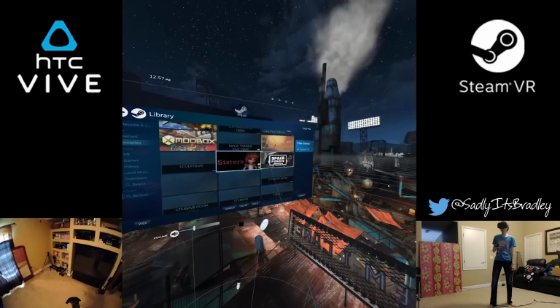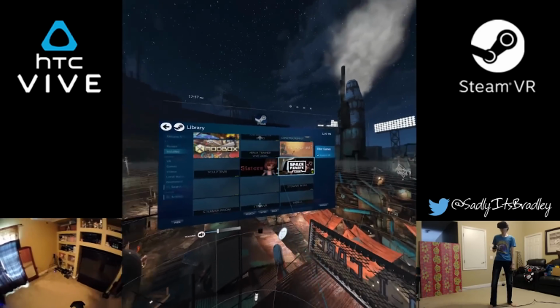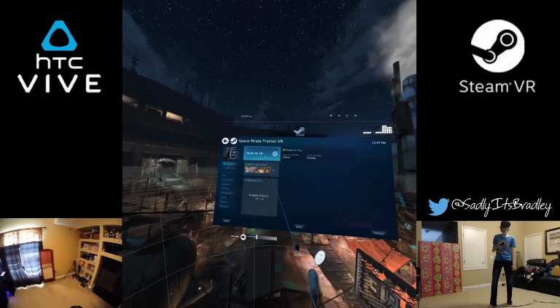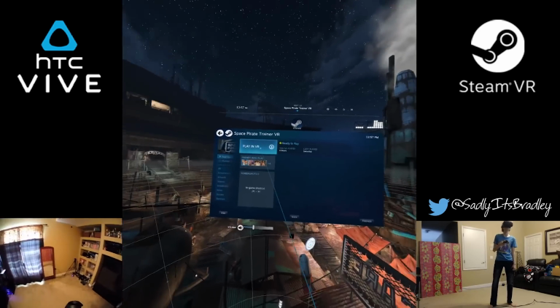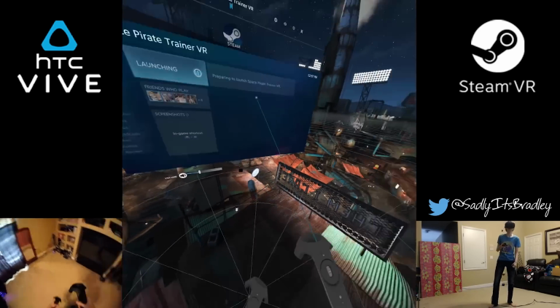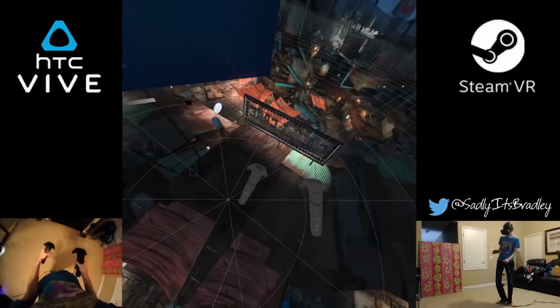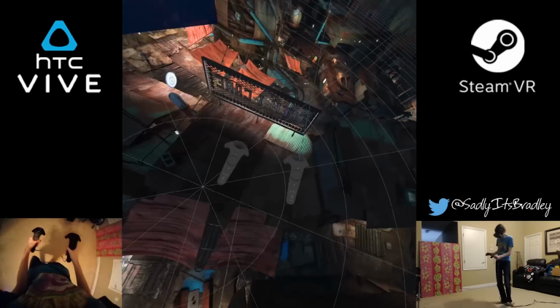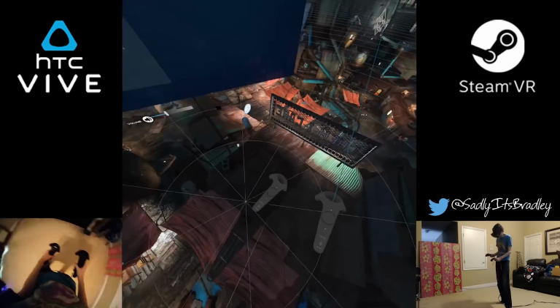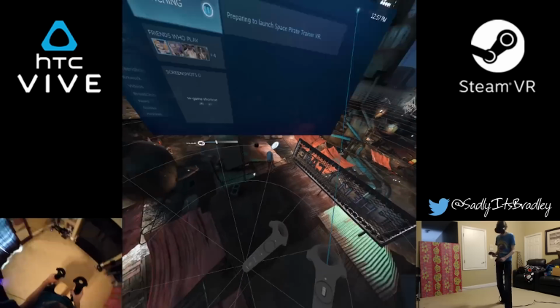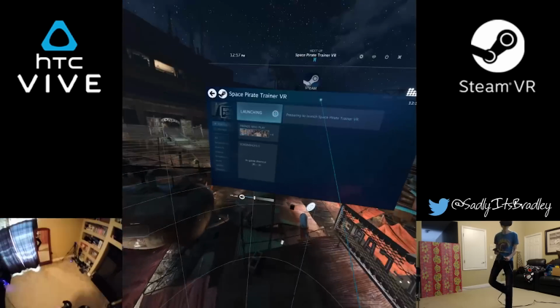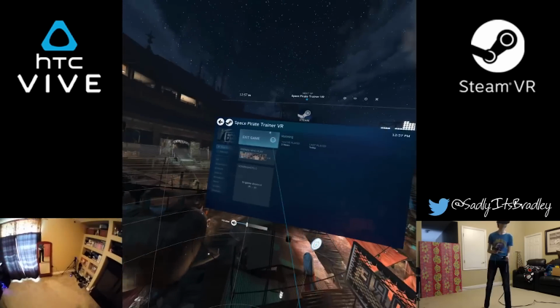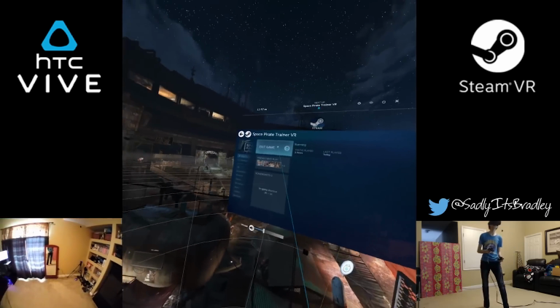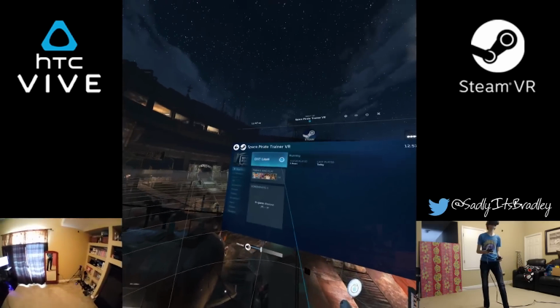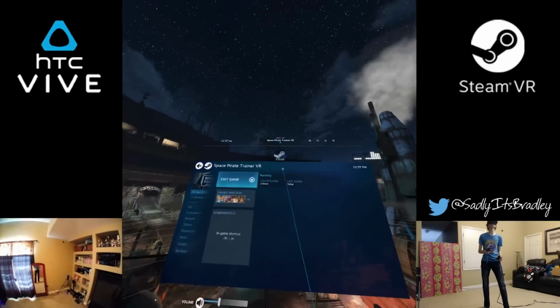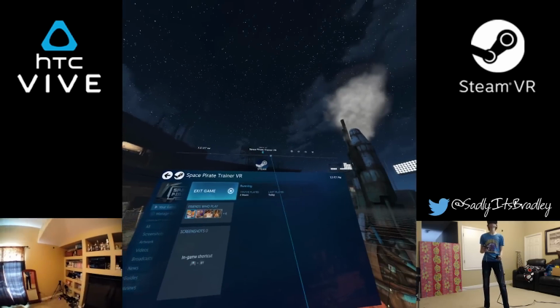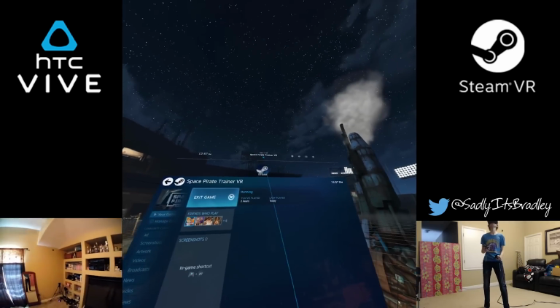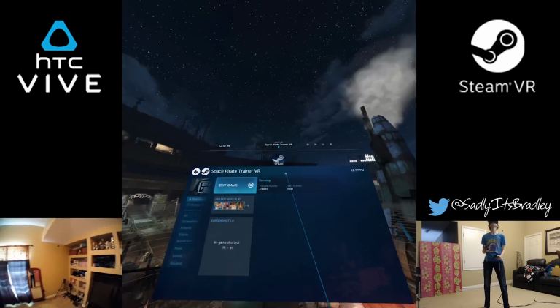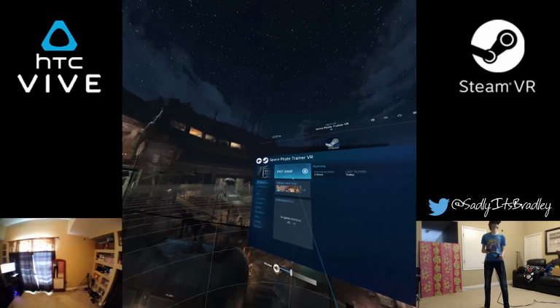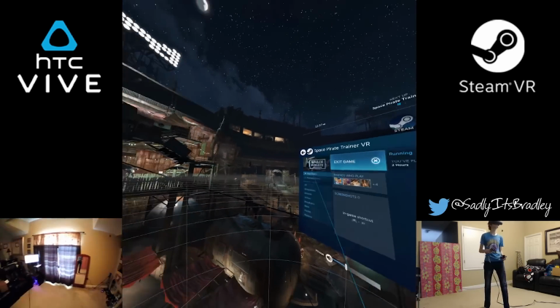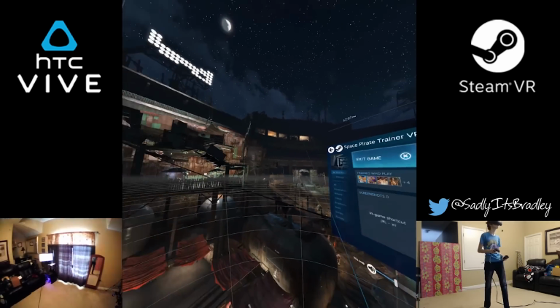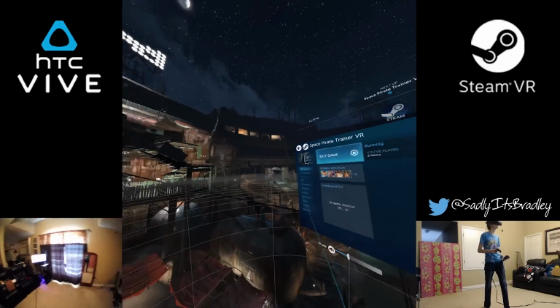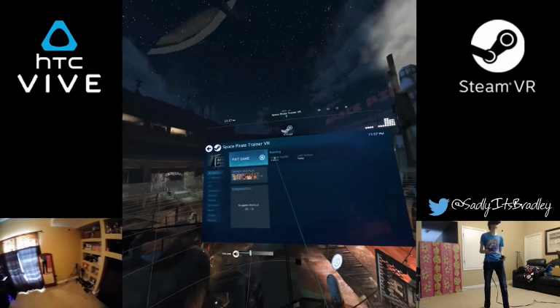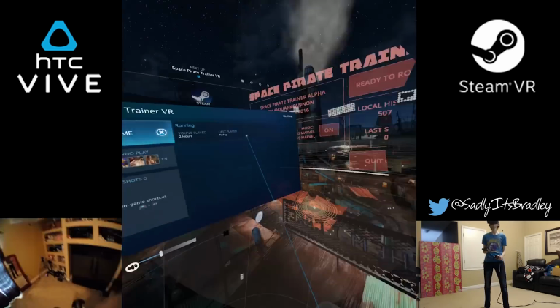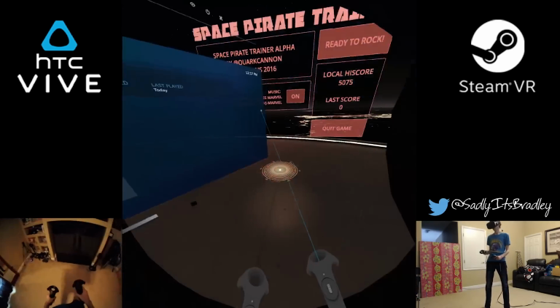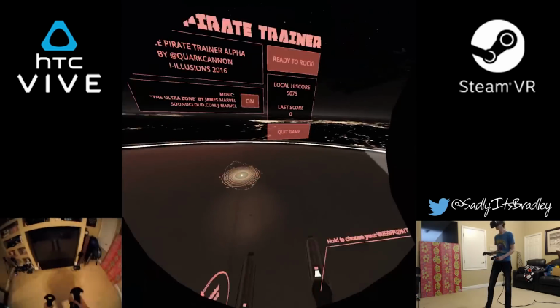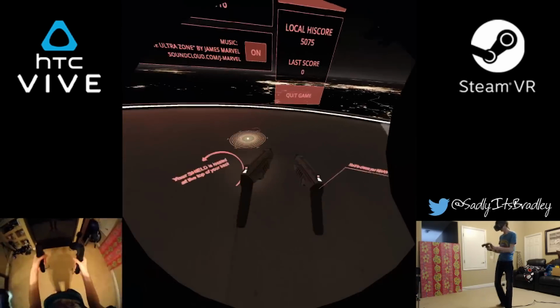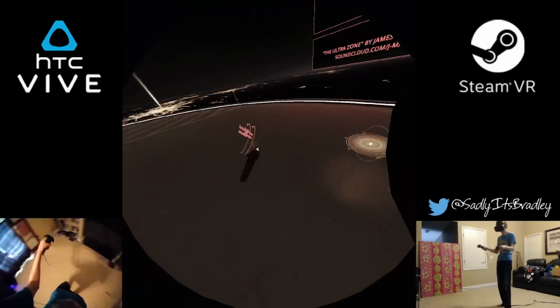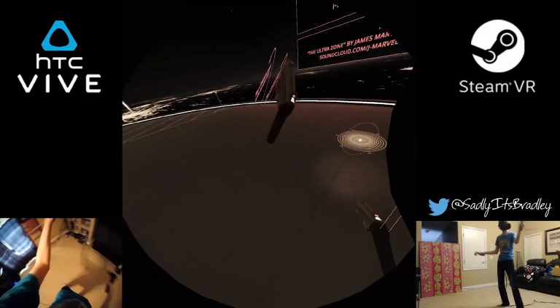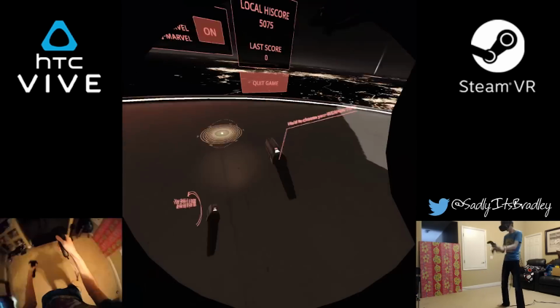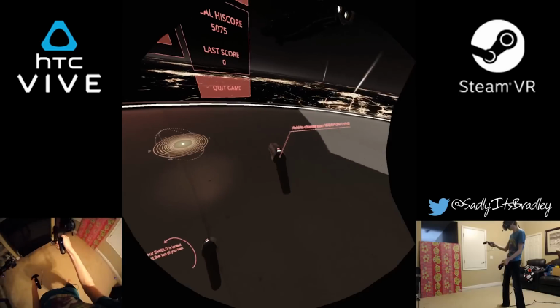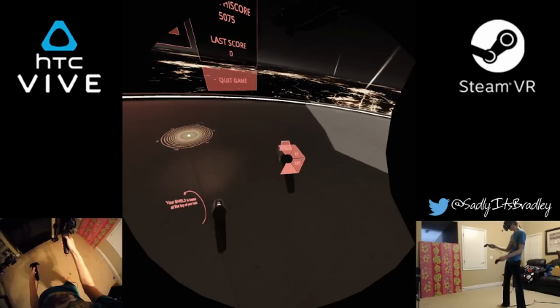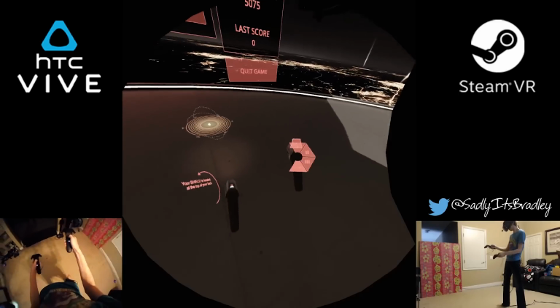And... wow. It worked the same as if the base stations were above my head. This is incredible.